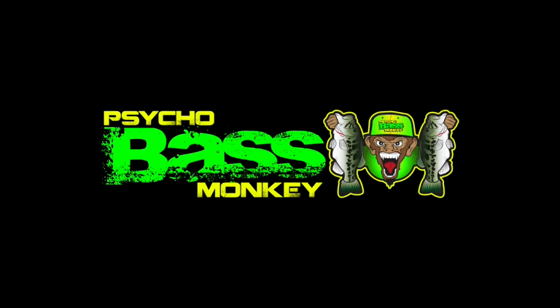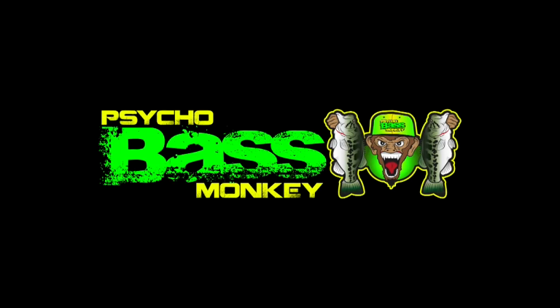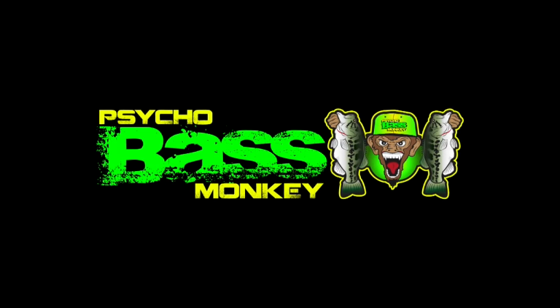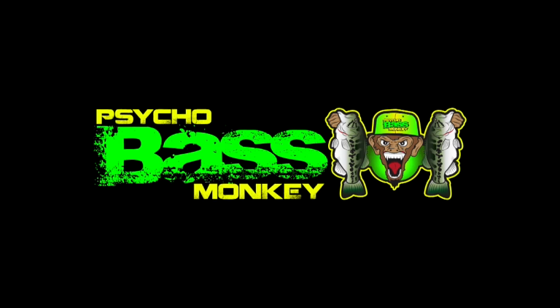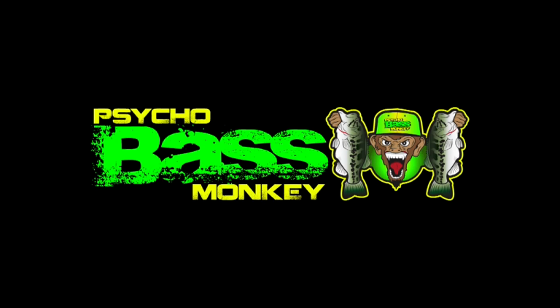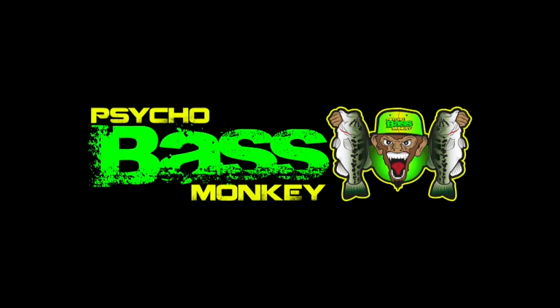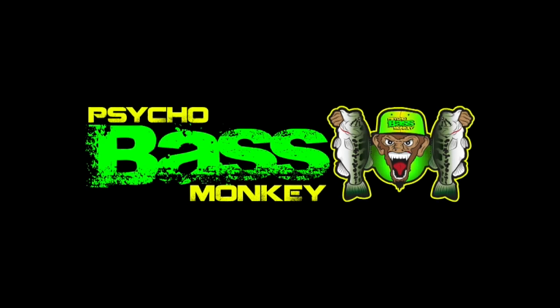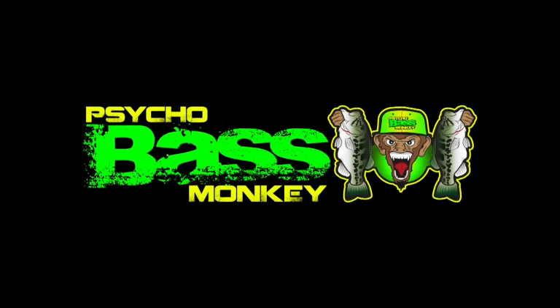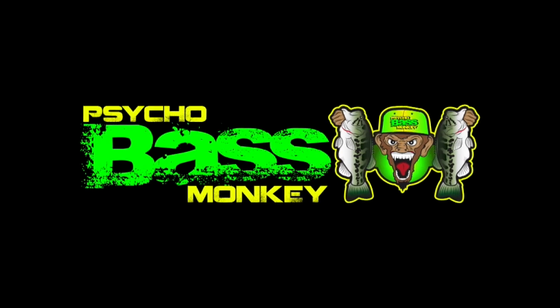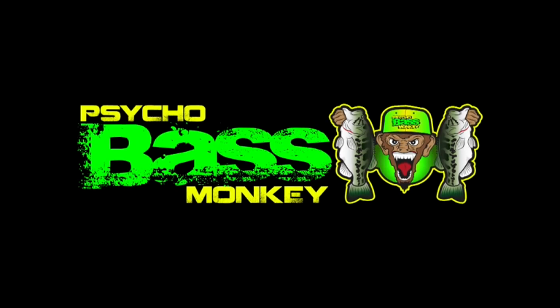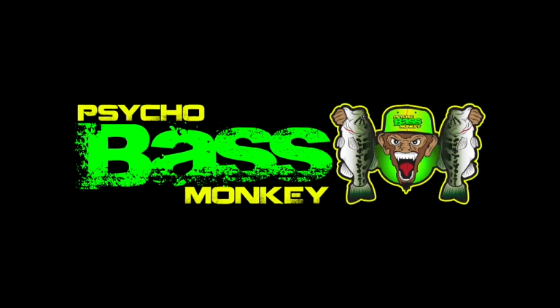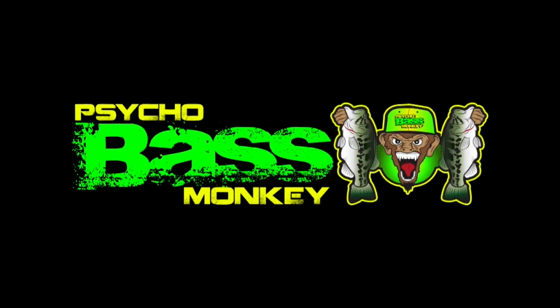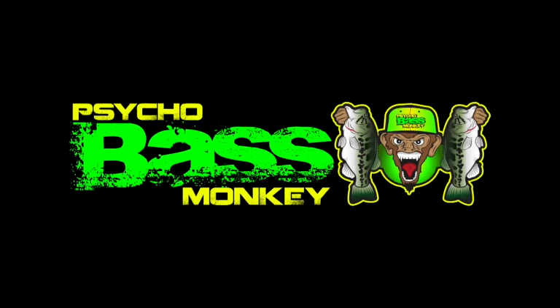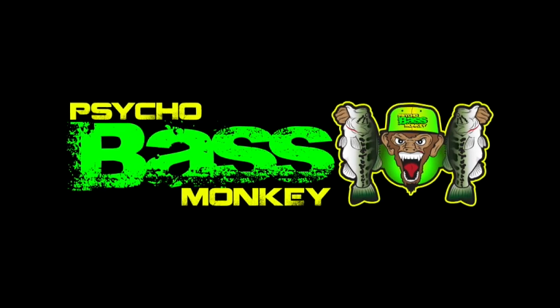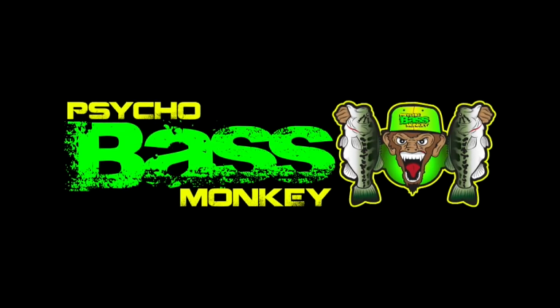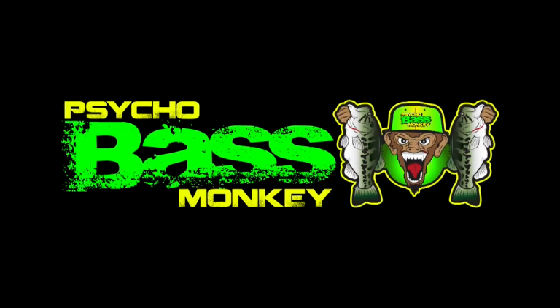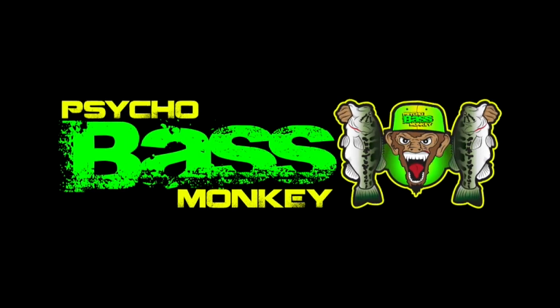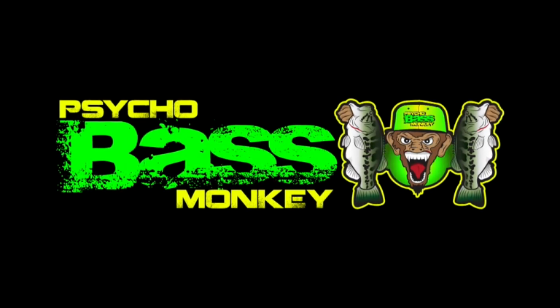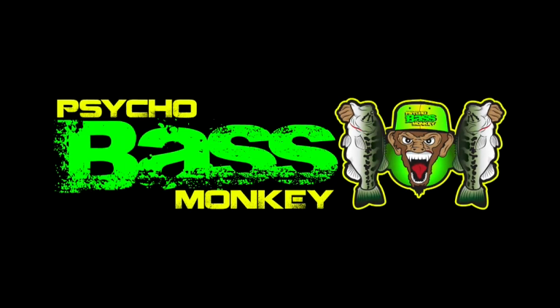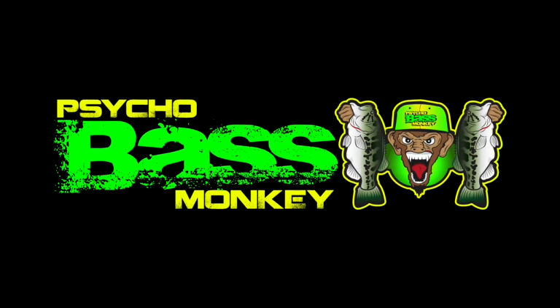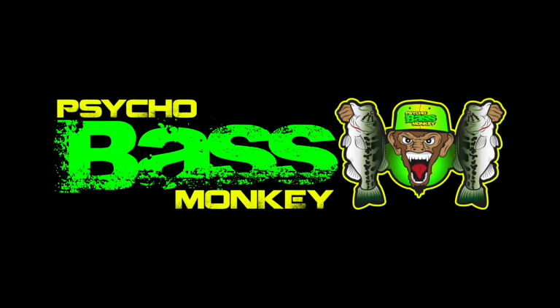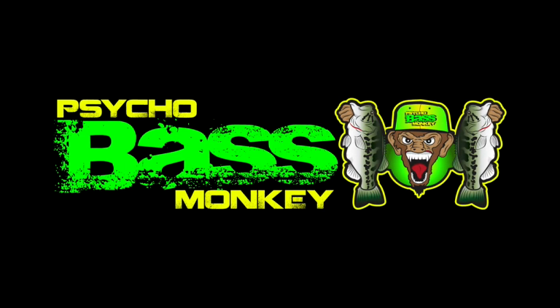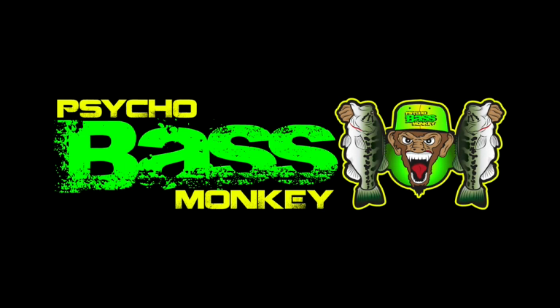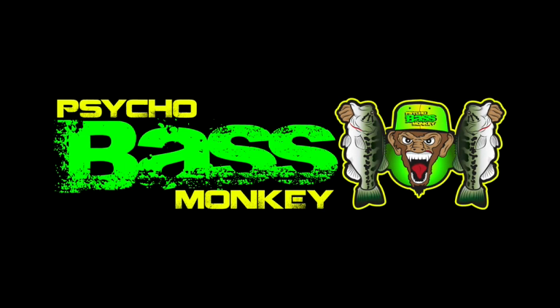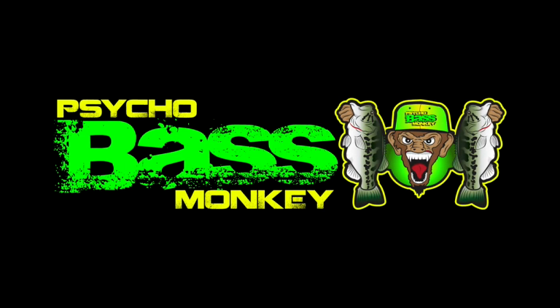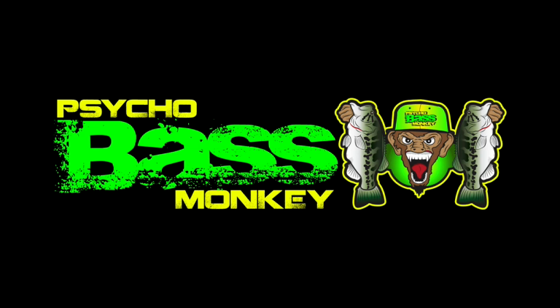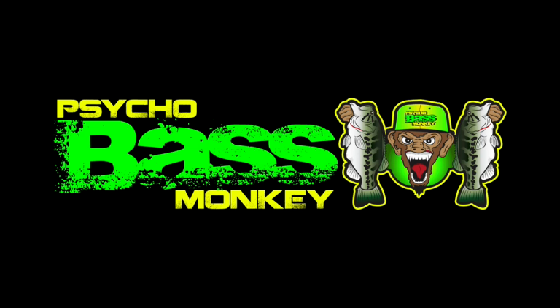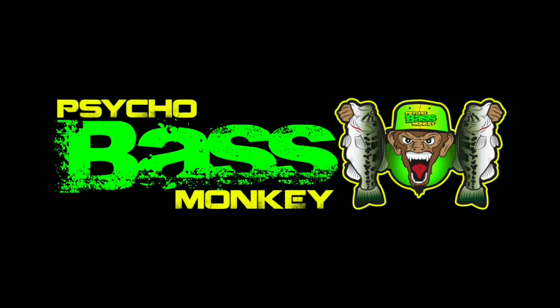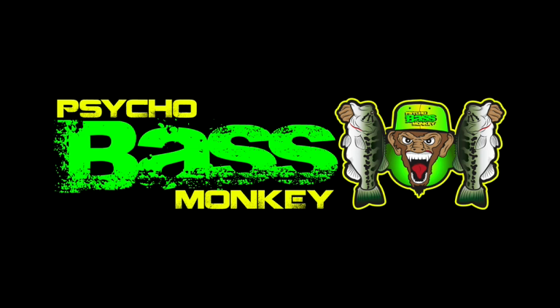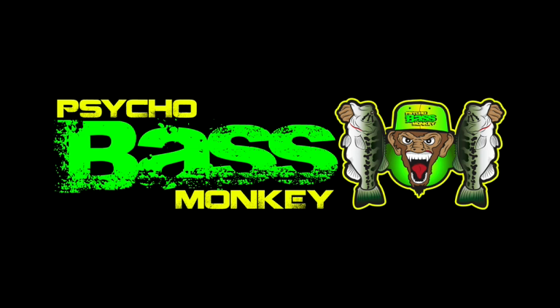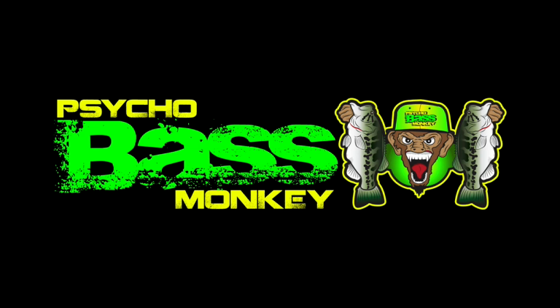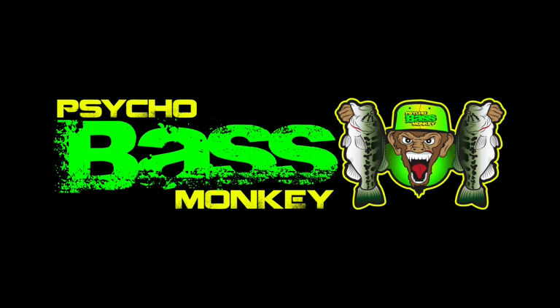Be sure to check us out at PsychoBassMonkey.com and on Facebook, Instagram, and YouTube as well.